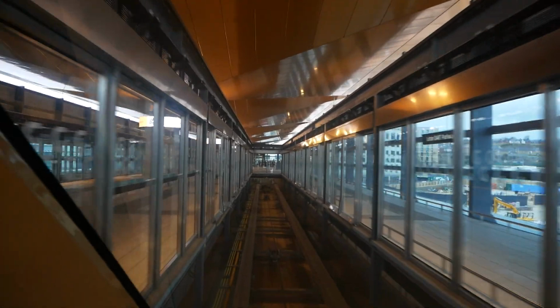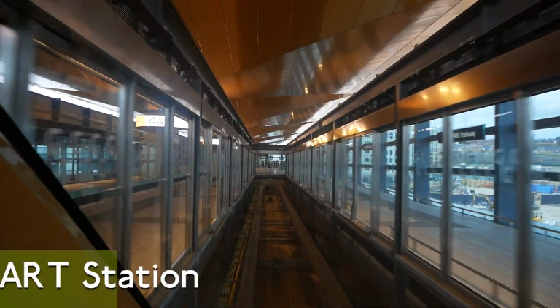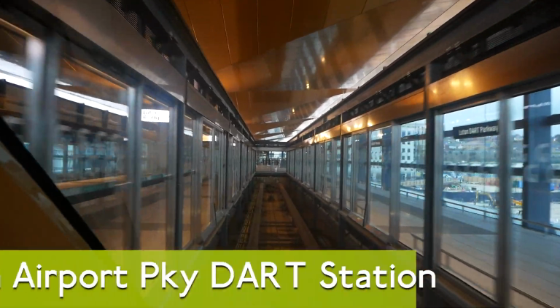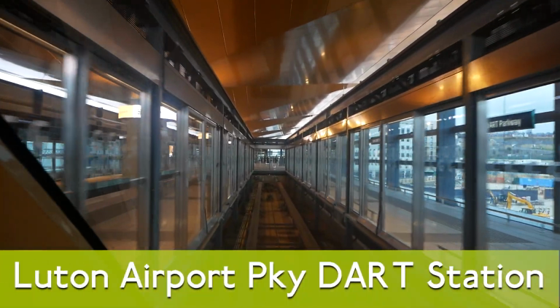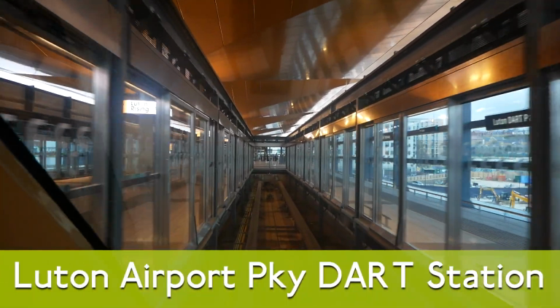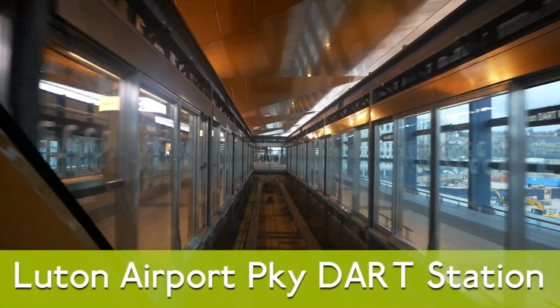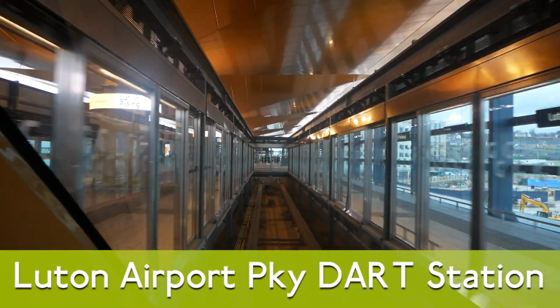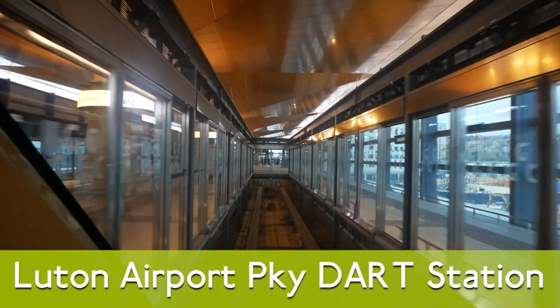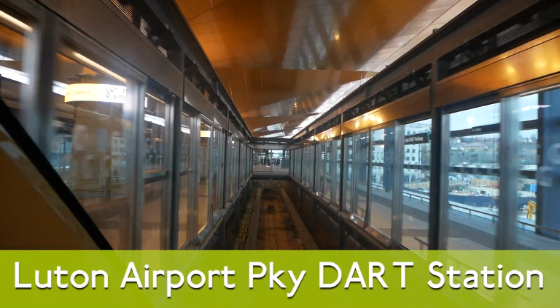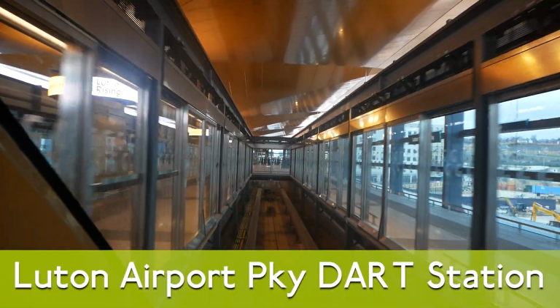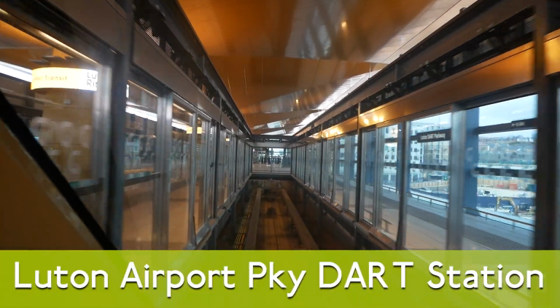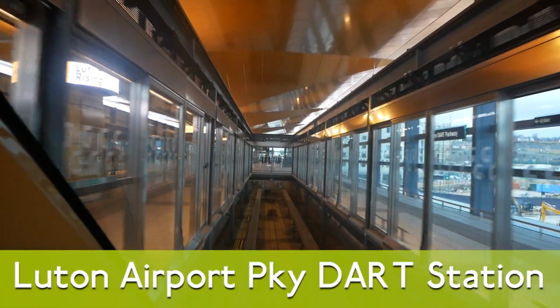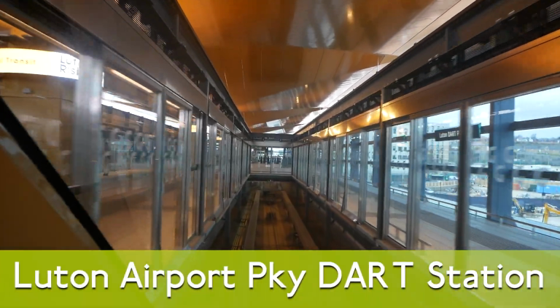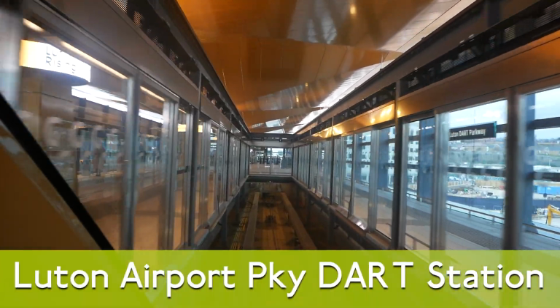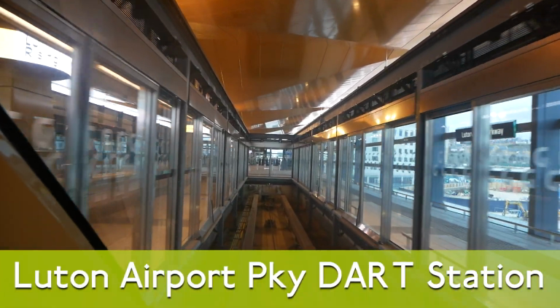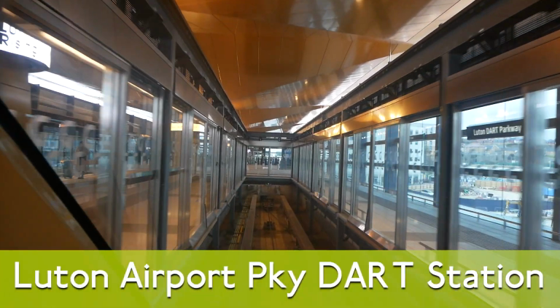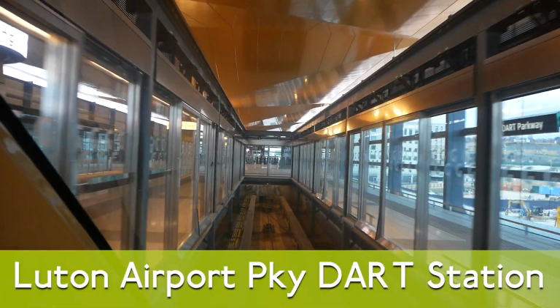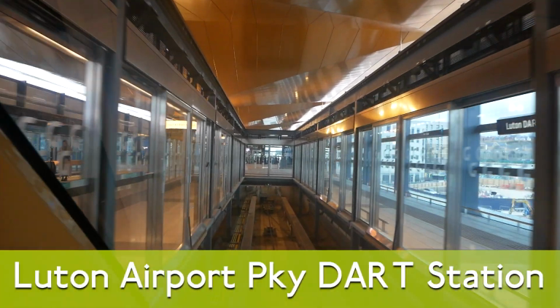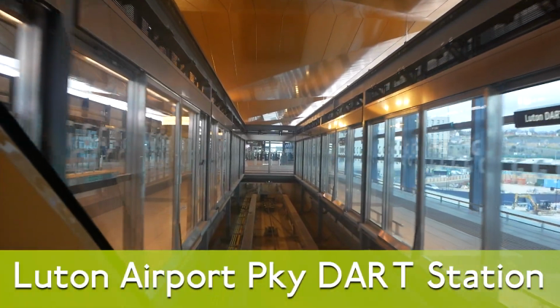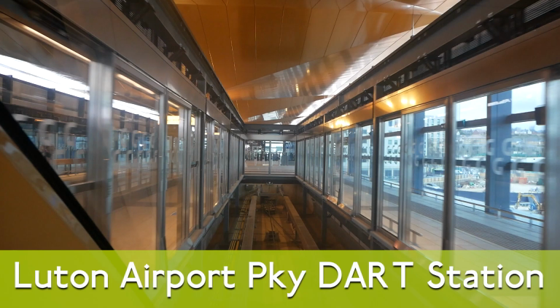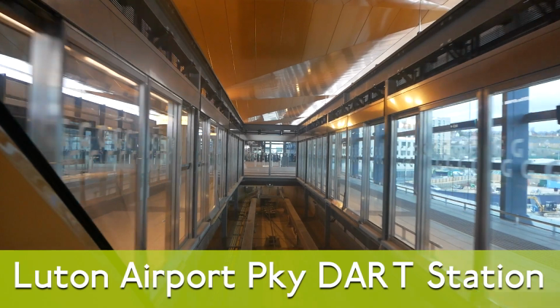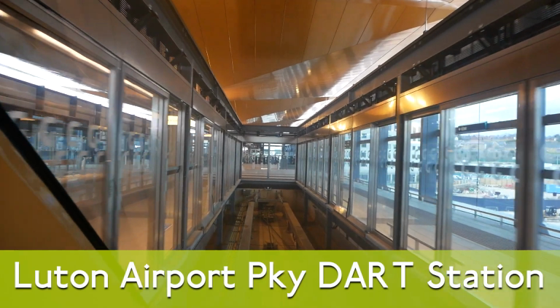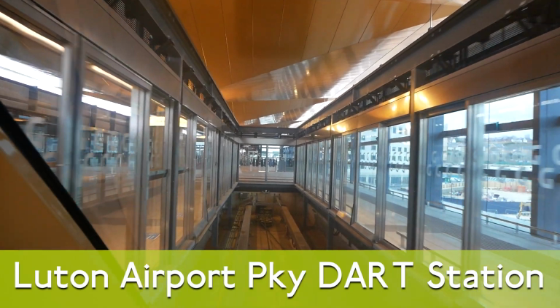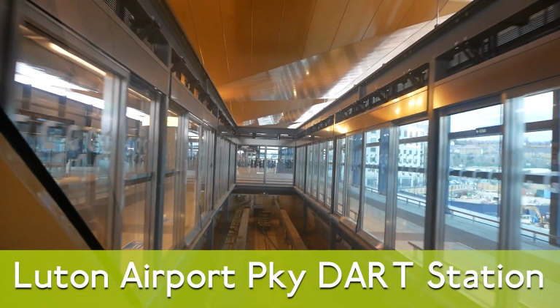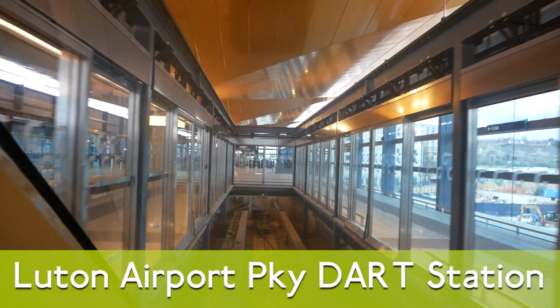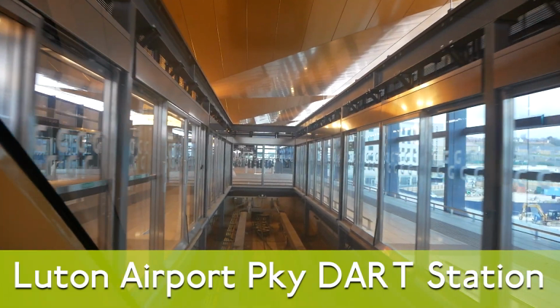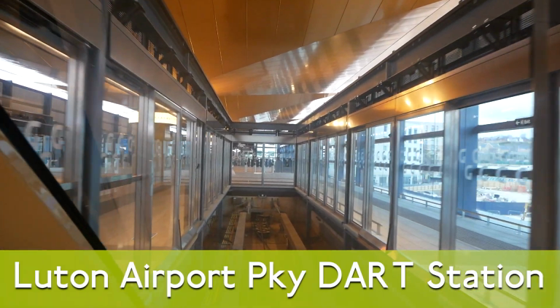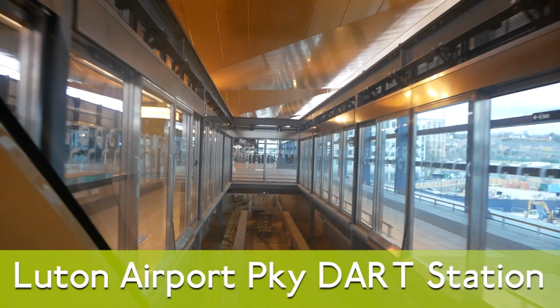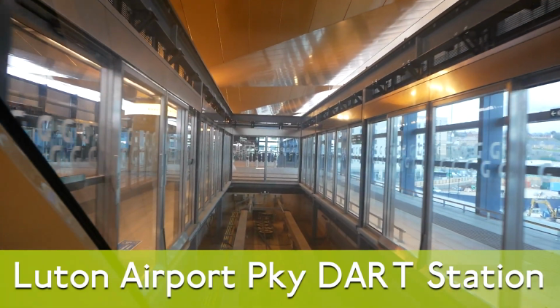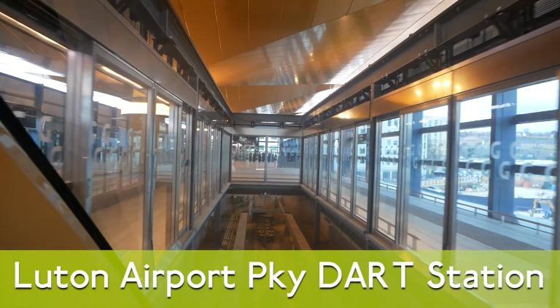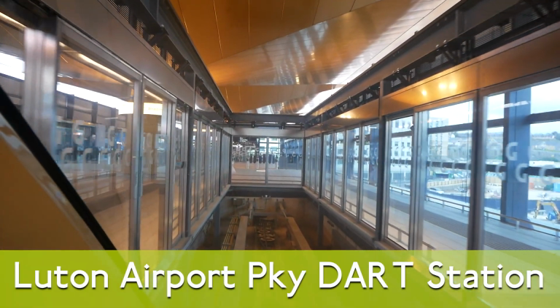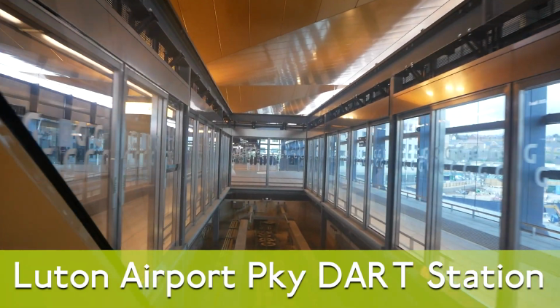We have reached the station. Doors to open on the right-hand side. Please stand clear of the doors.